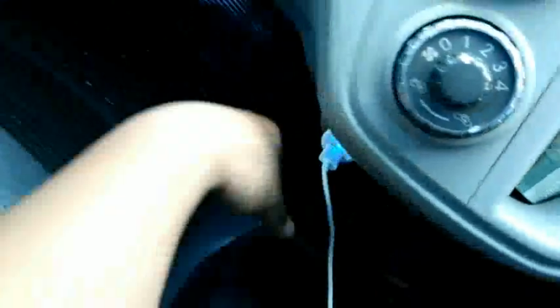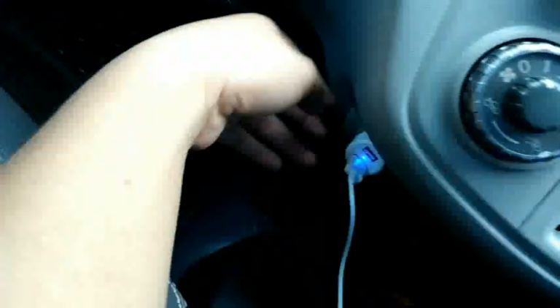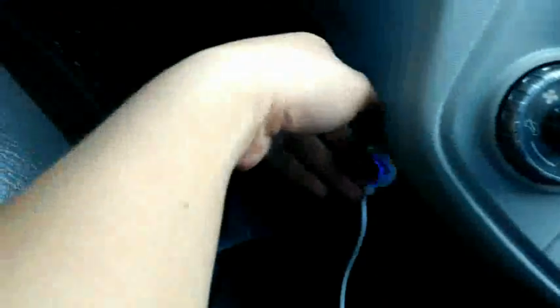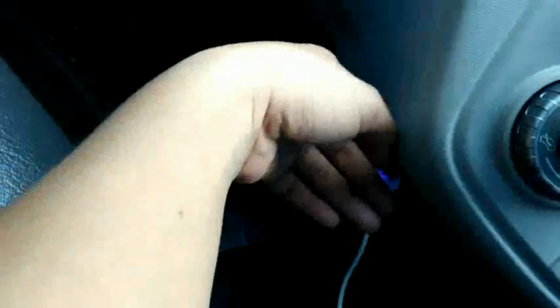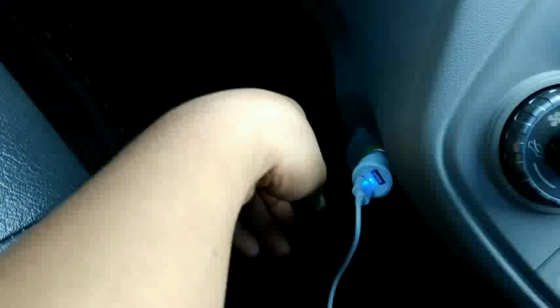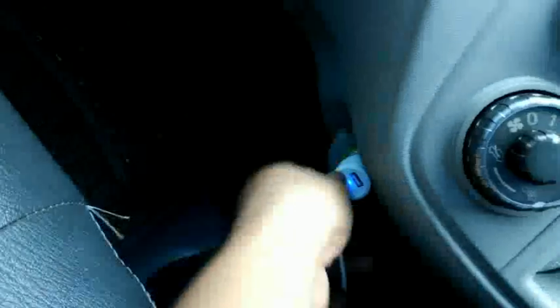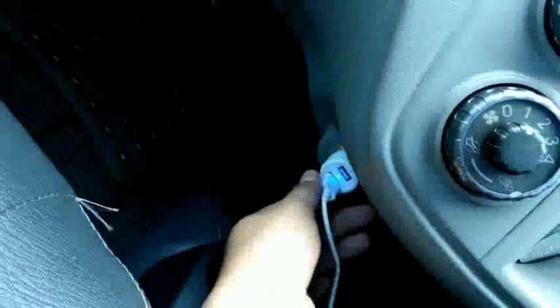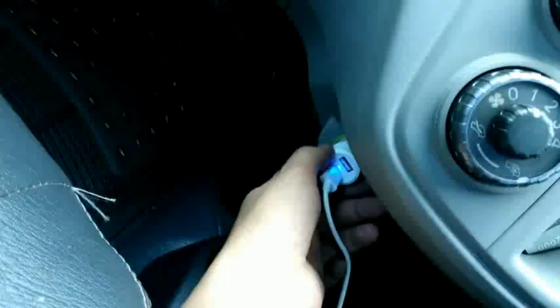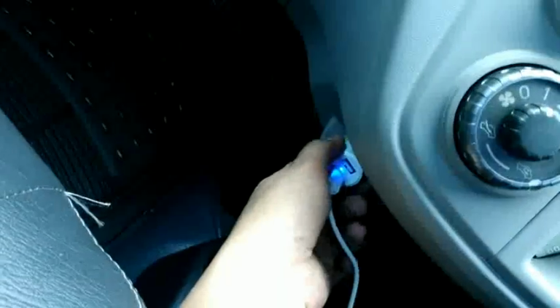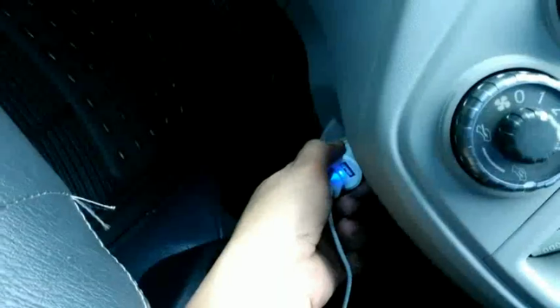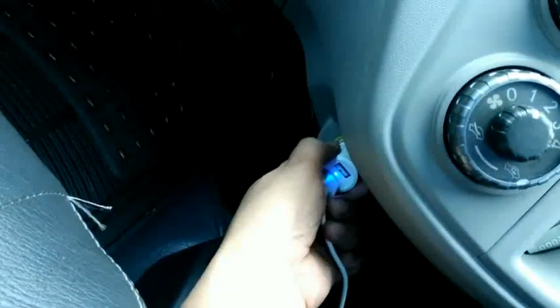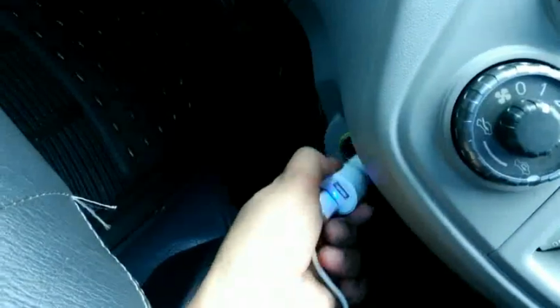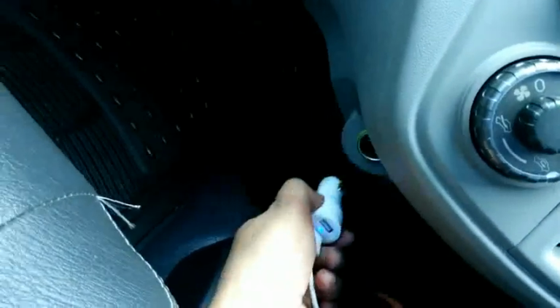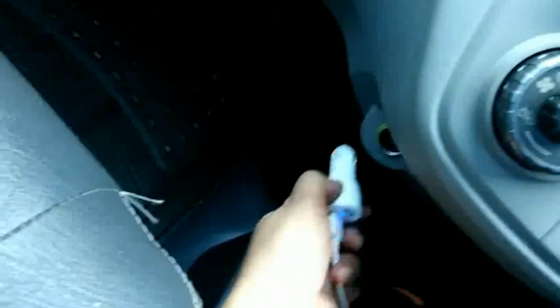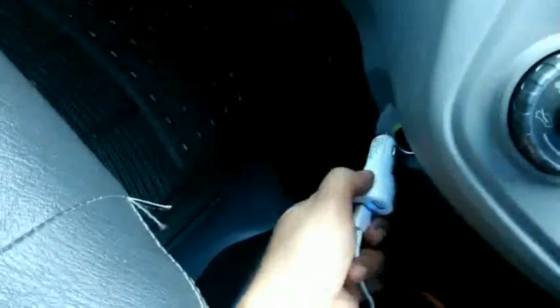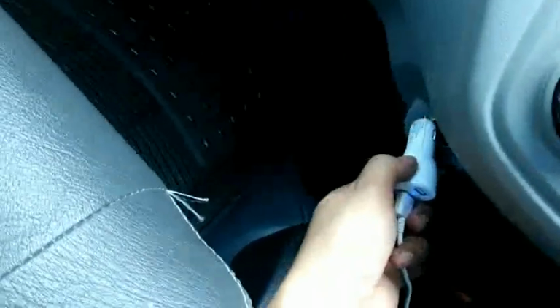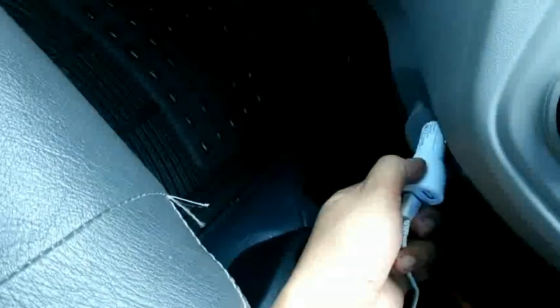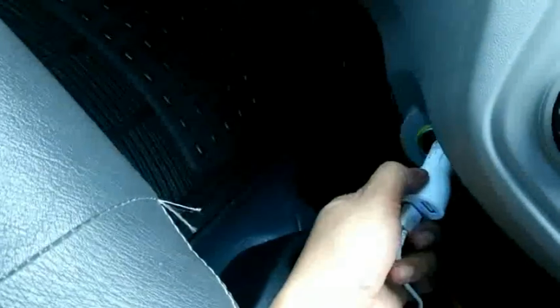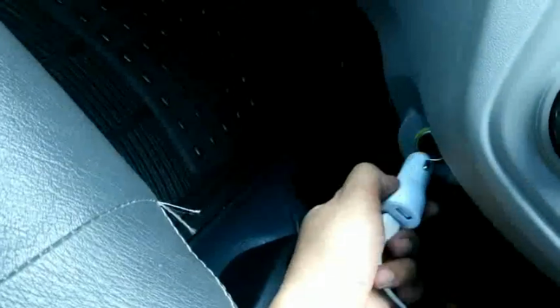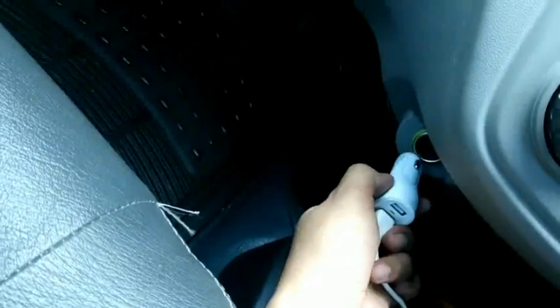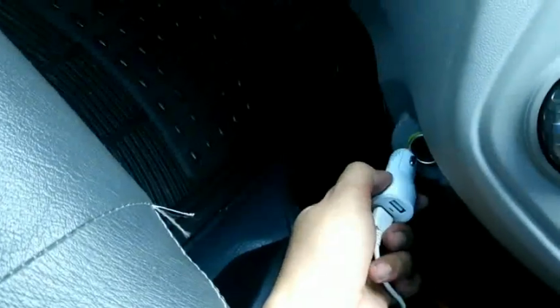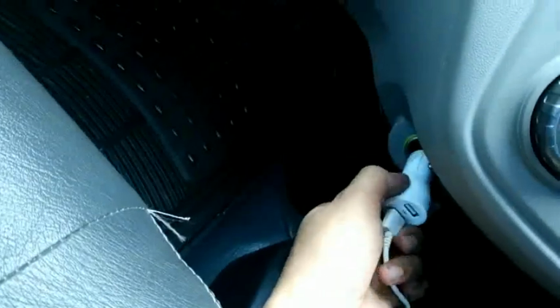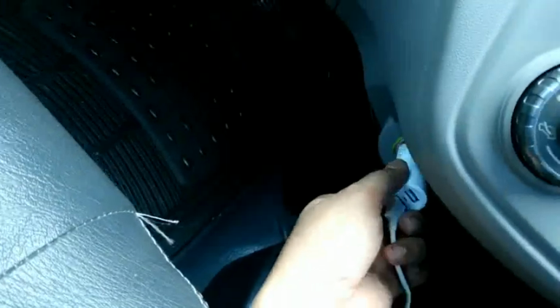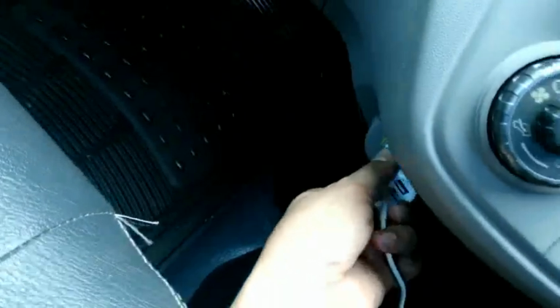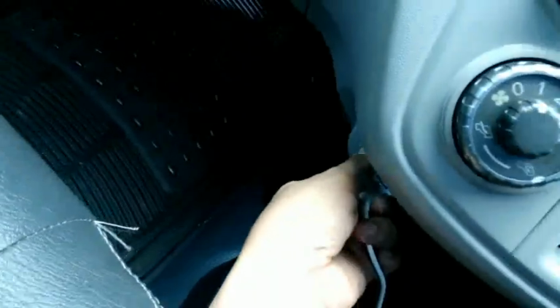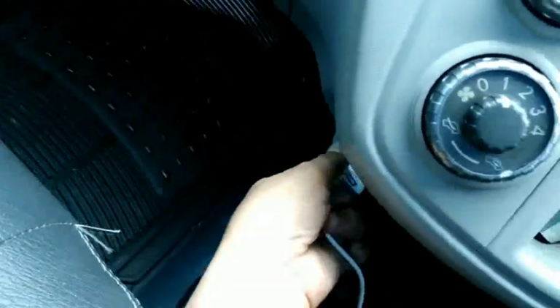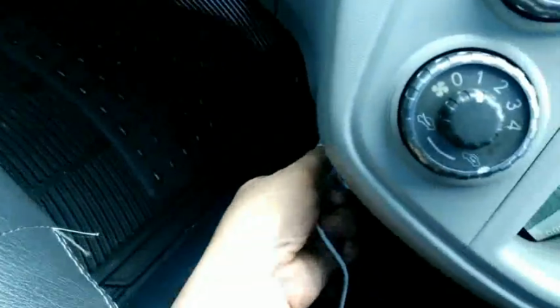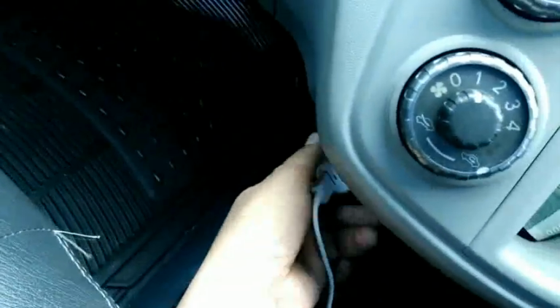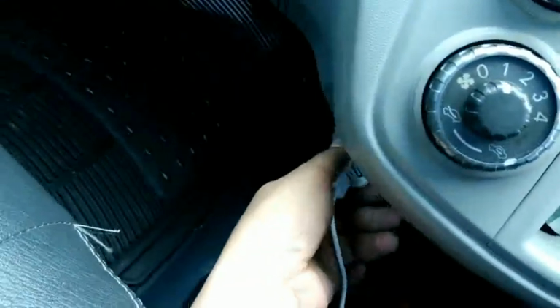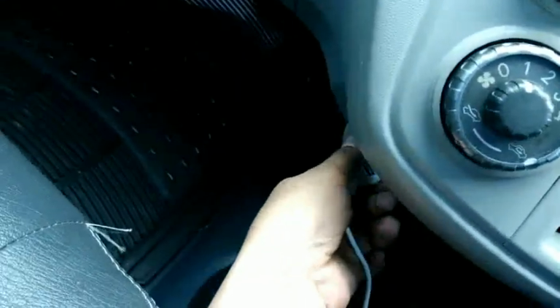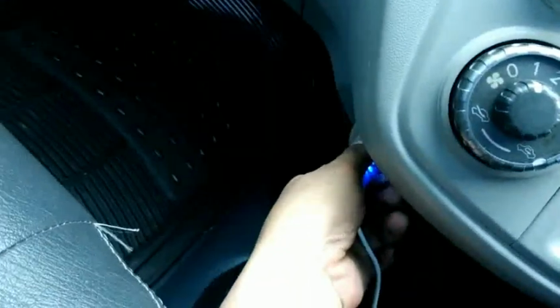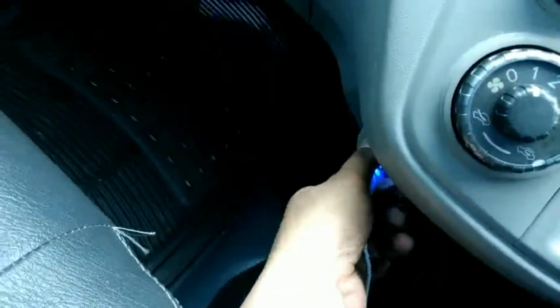Kalau yang matic, di sini jadi transmisinya. Yang ini manual dengan lima percepatan. Di sini ada dua buah cup holder dan power outlet.